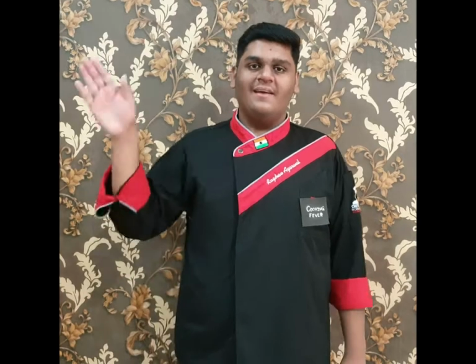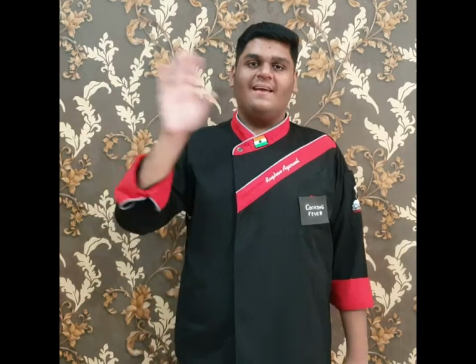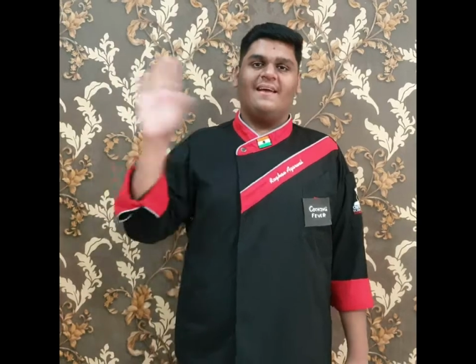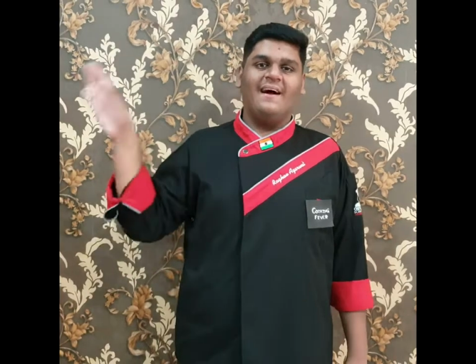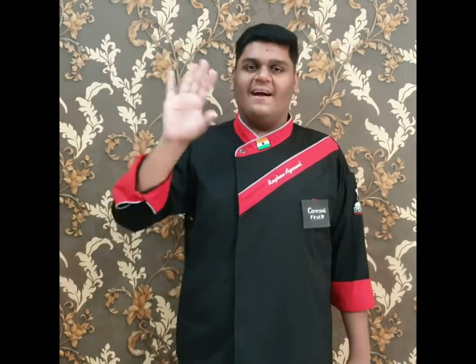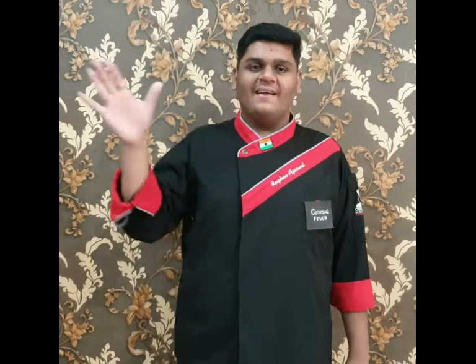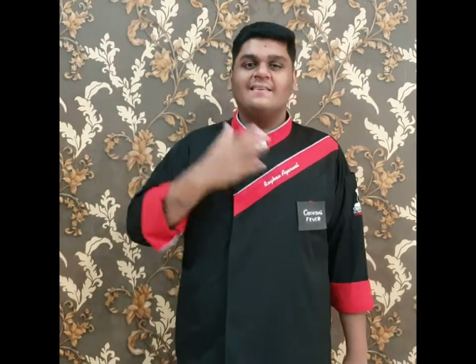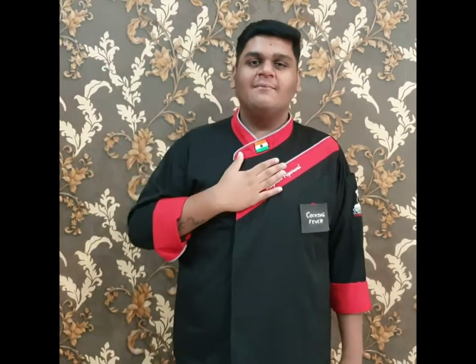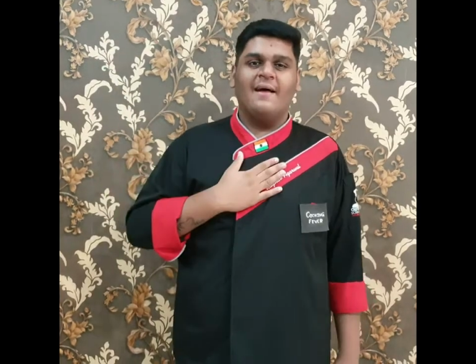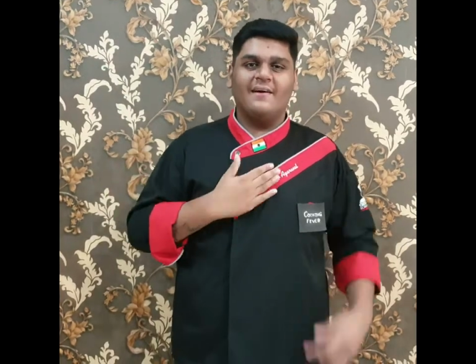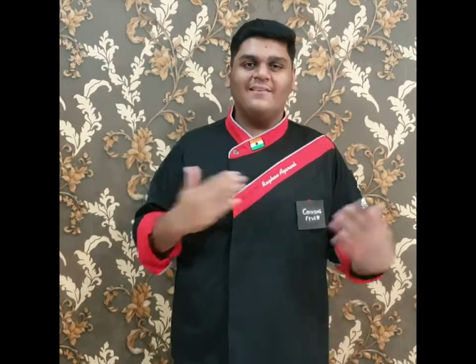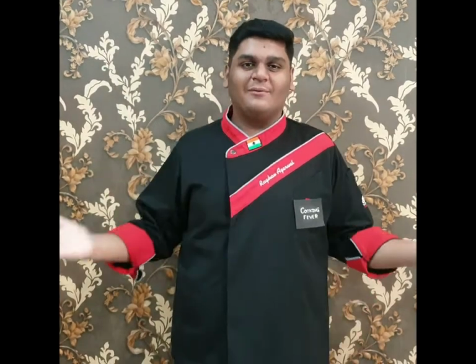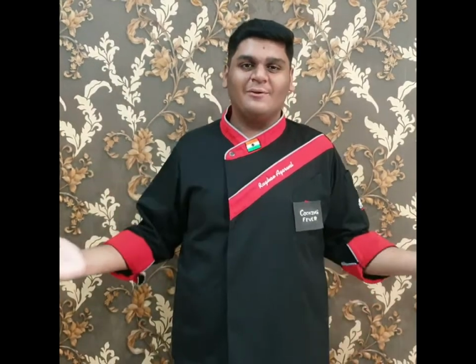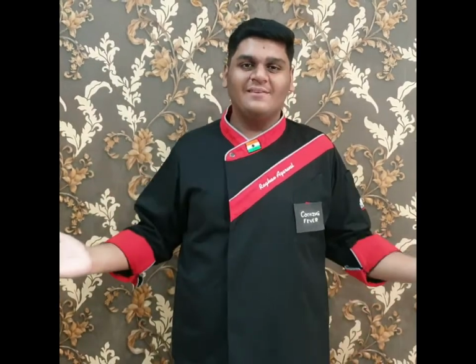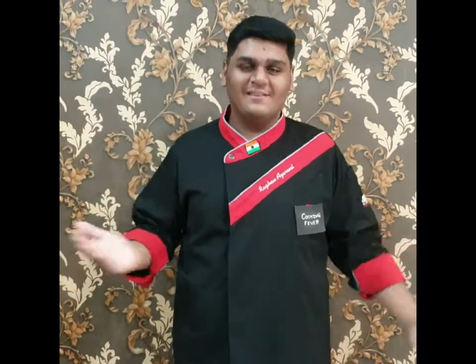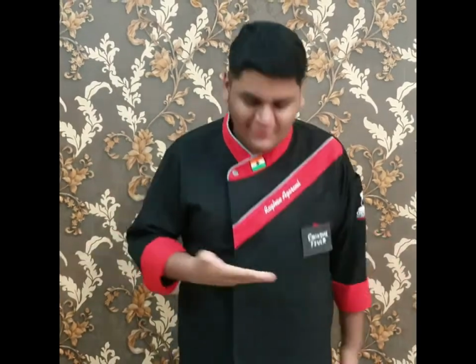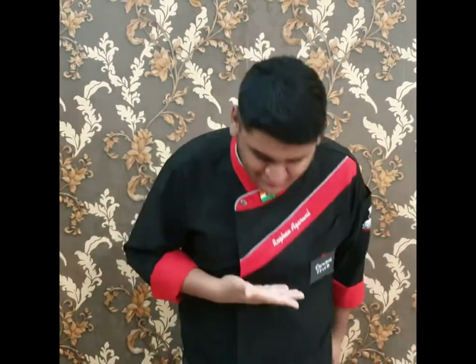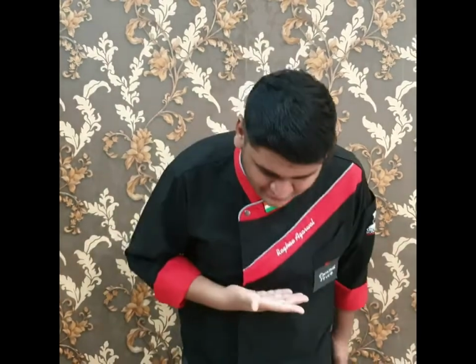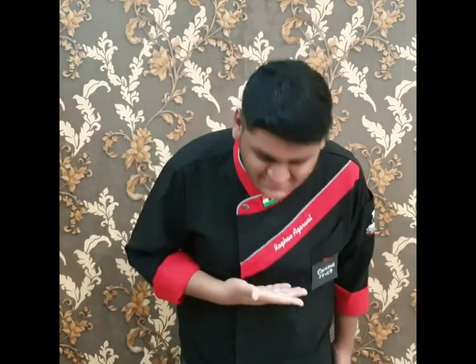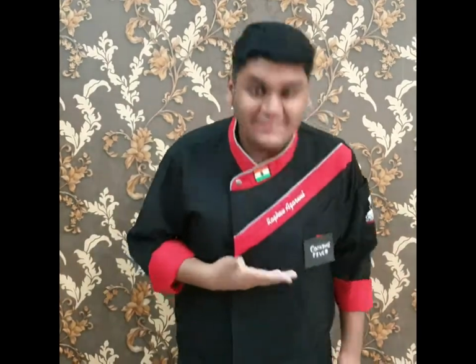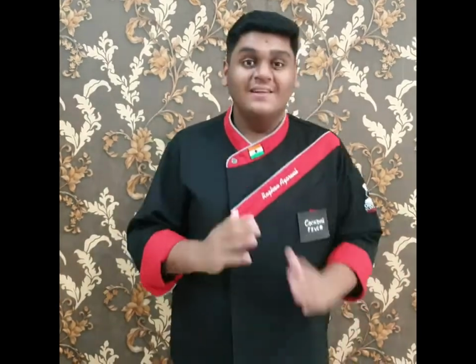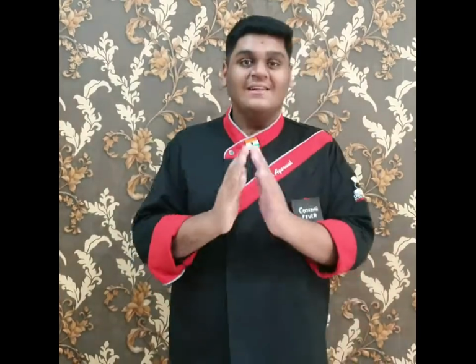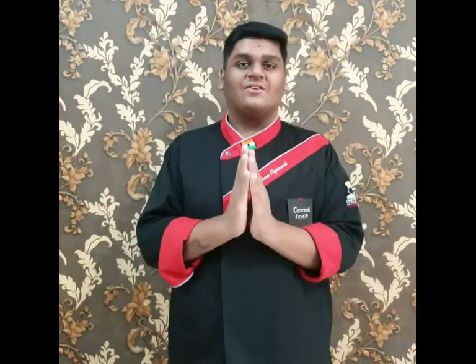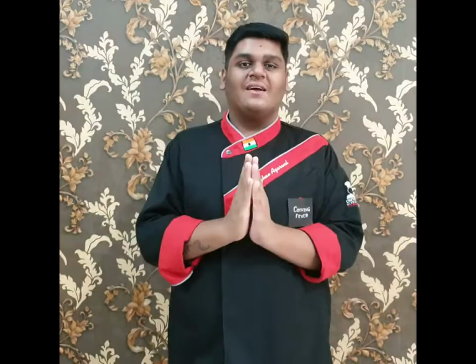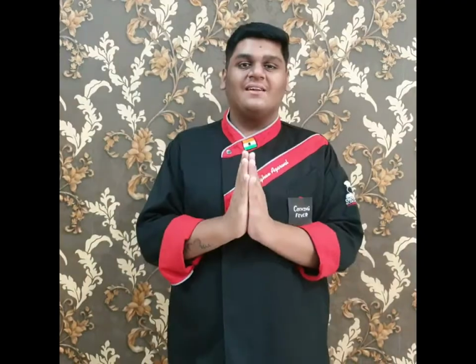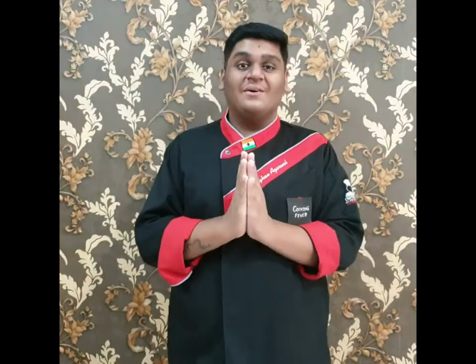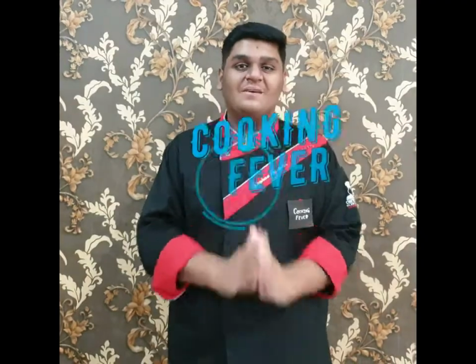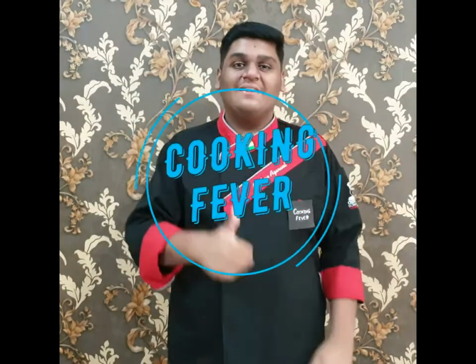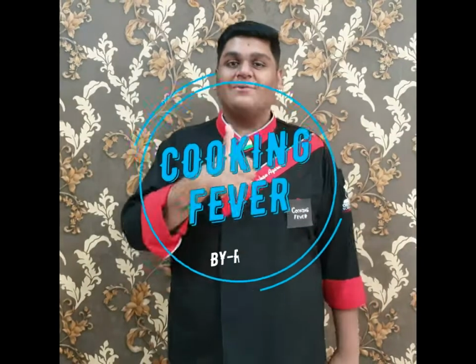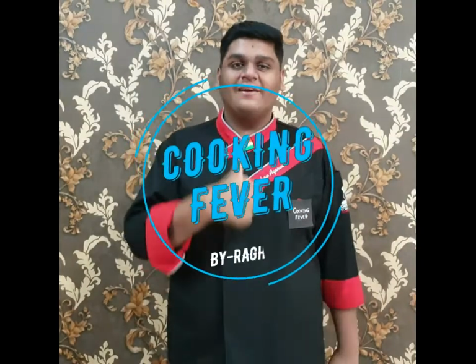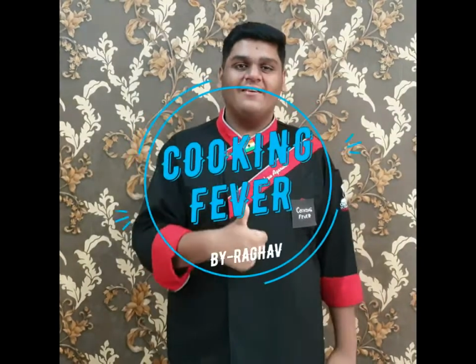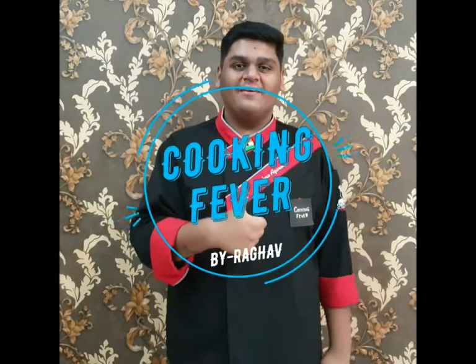Hey guys, I am your friend and host and welcome to my channel Cooking Fever.